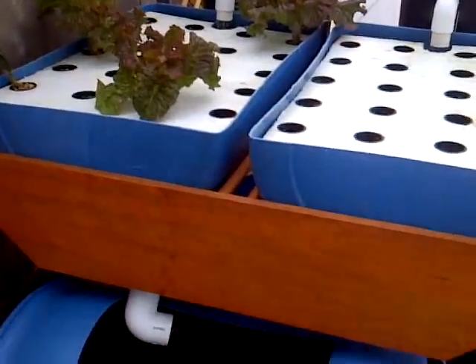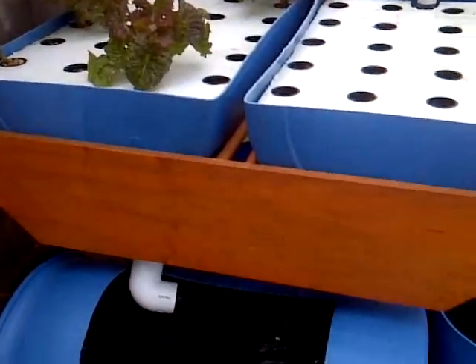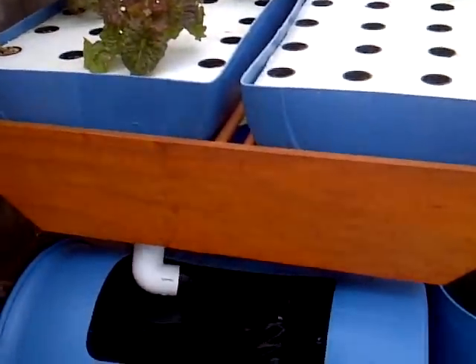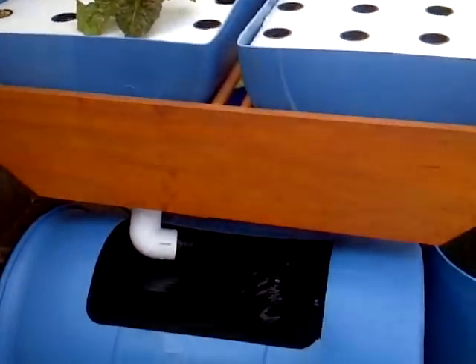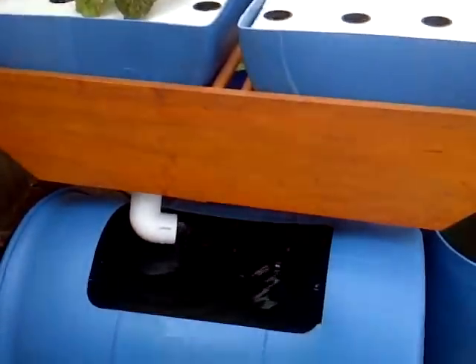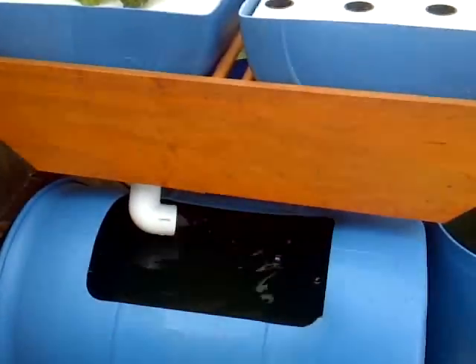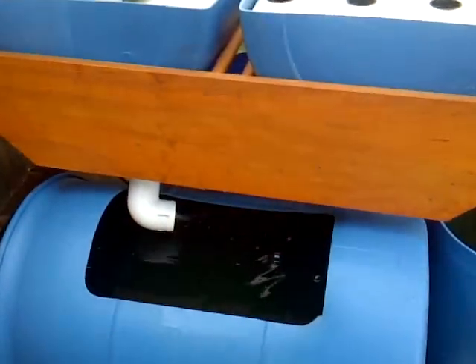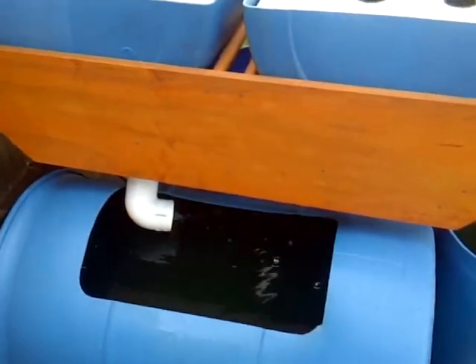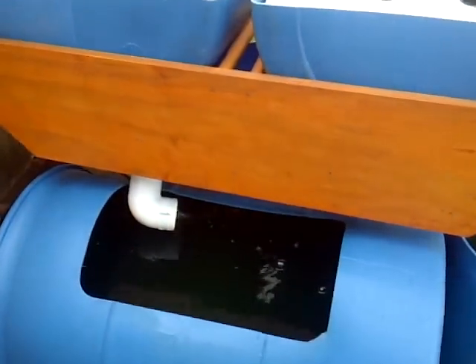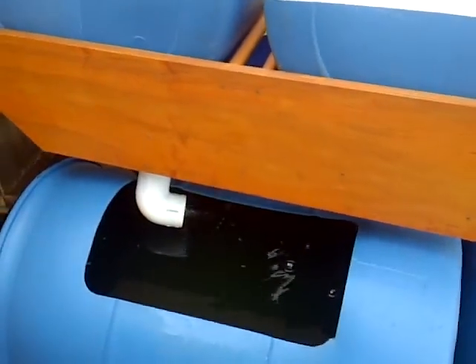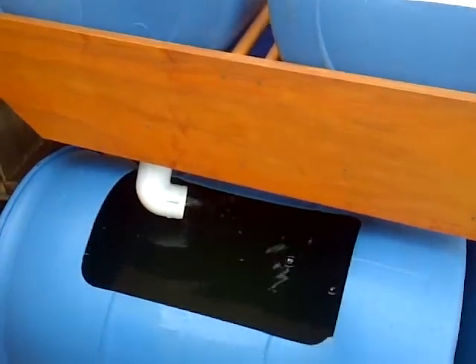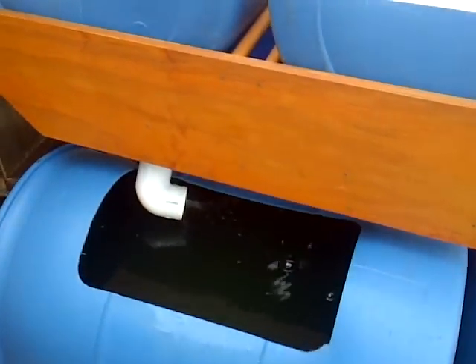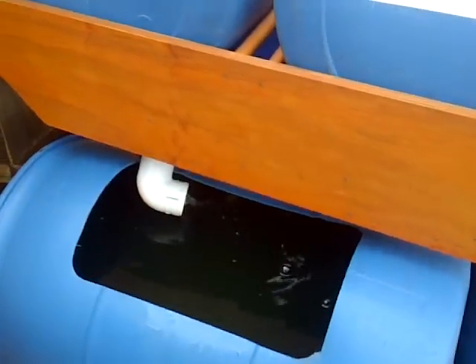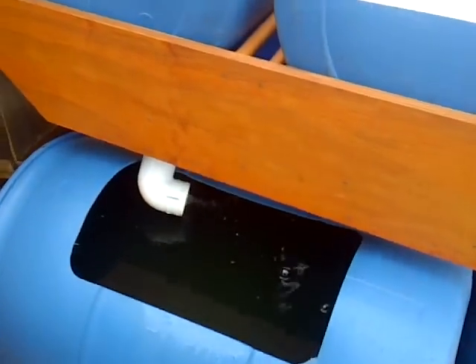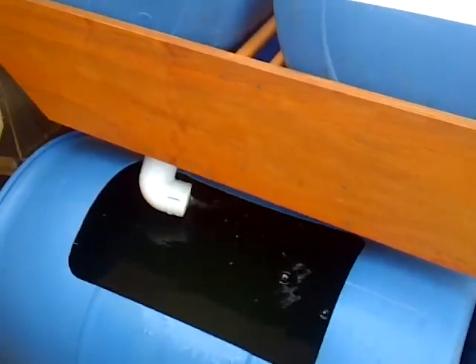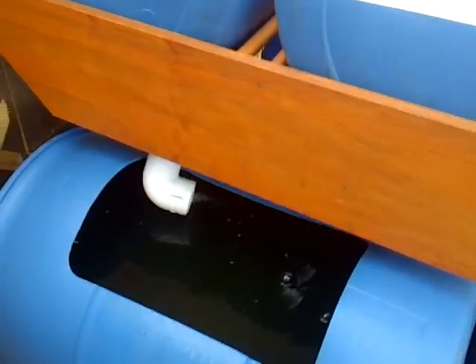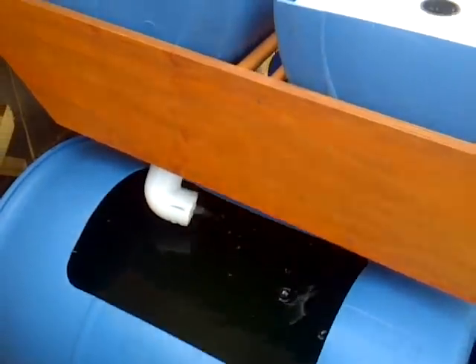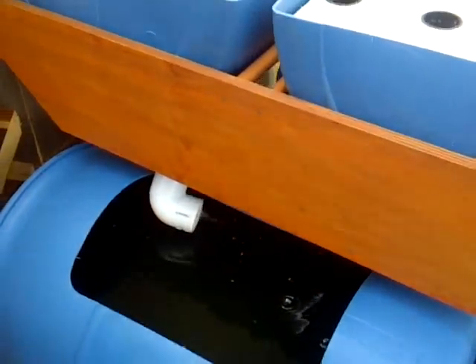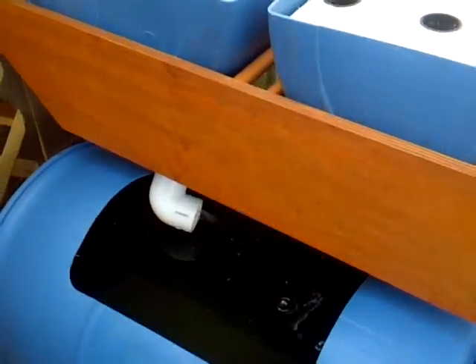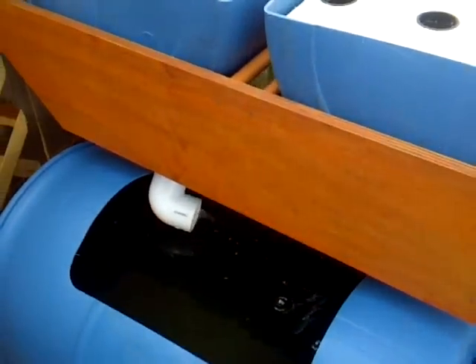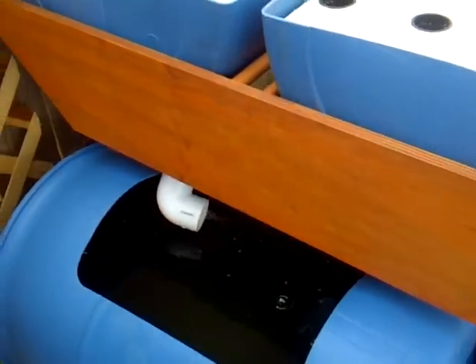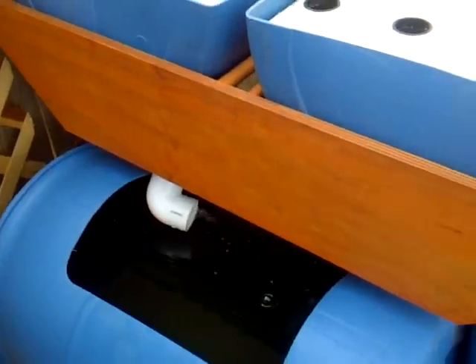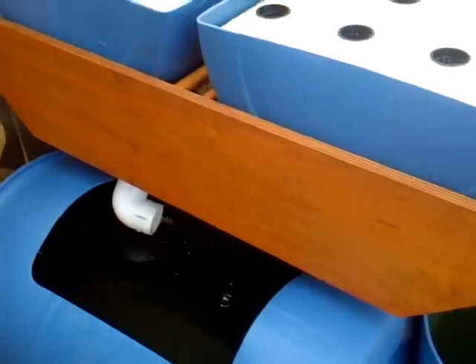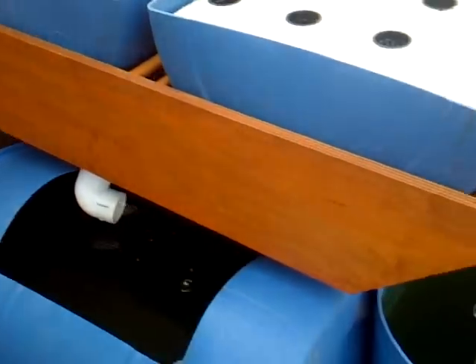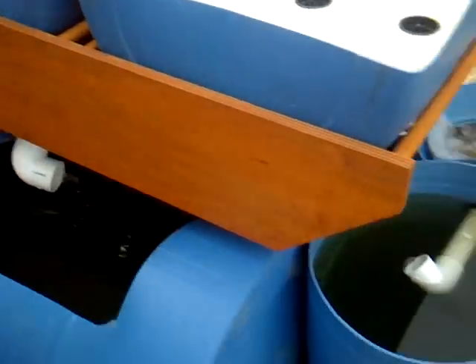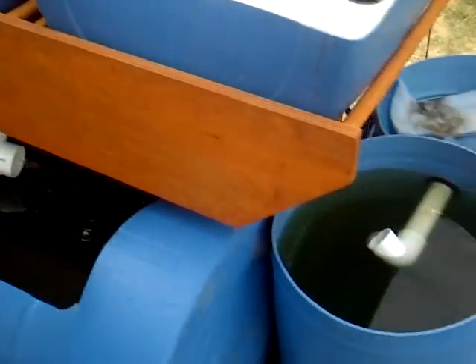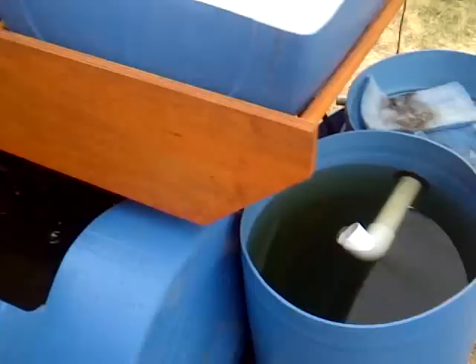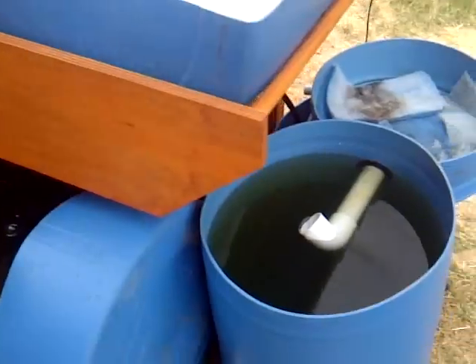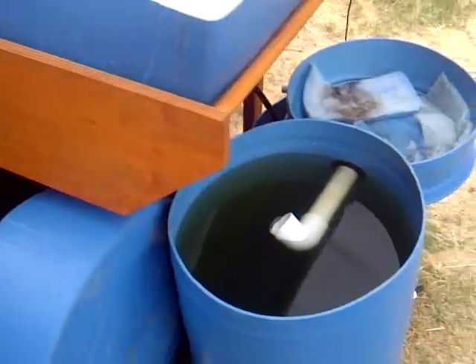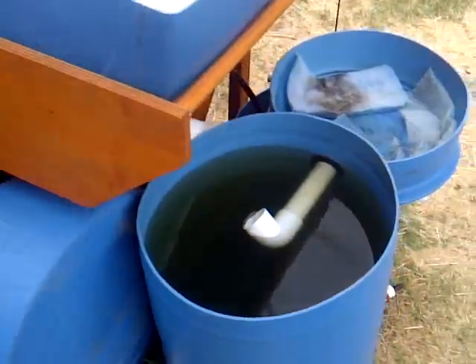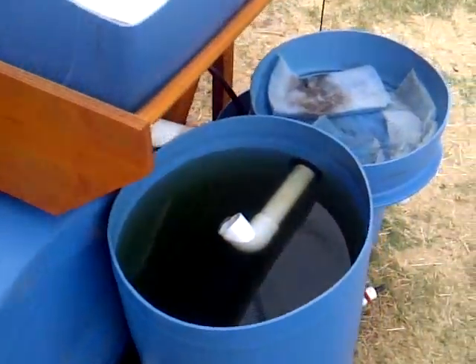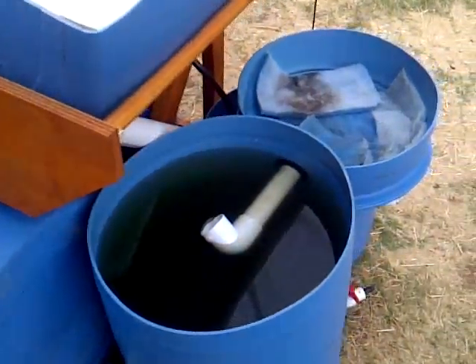We'll start the walkthrough right here. This is the fish tank — this is where the fish eat and poo, do their thing.